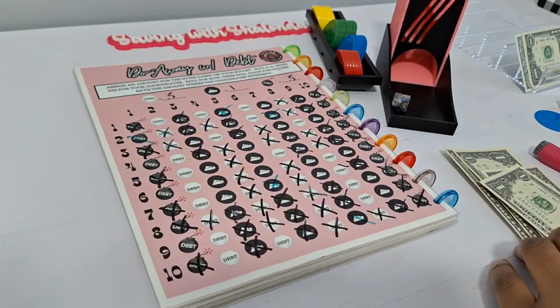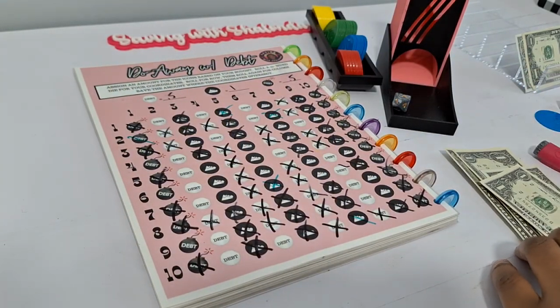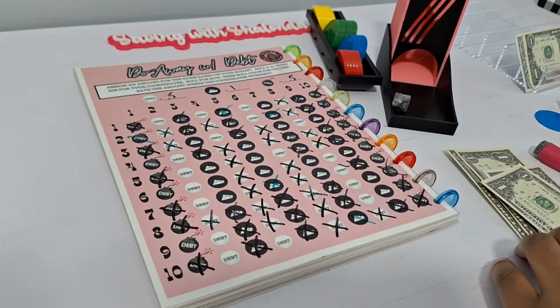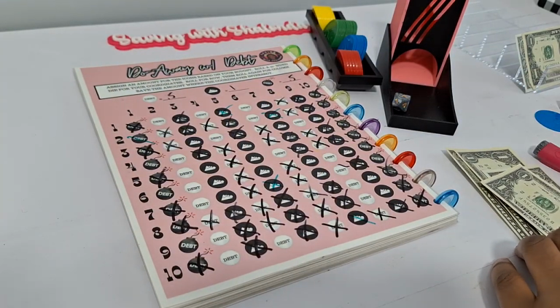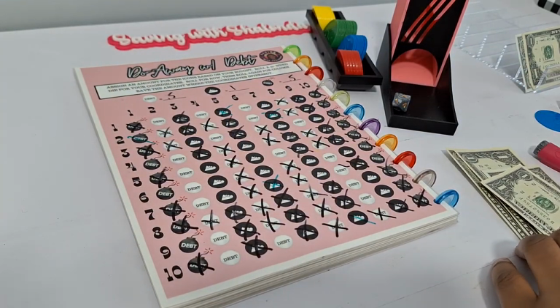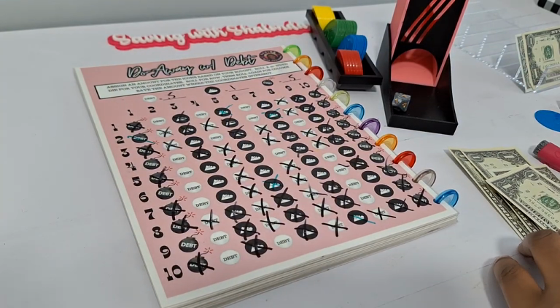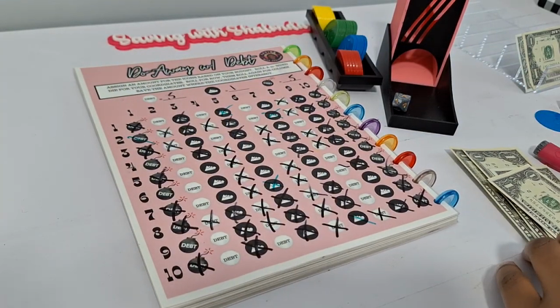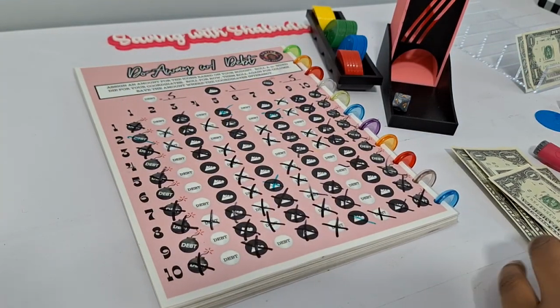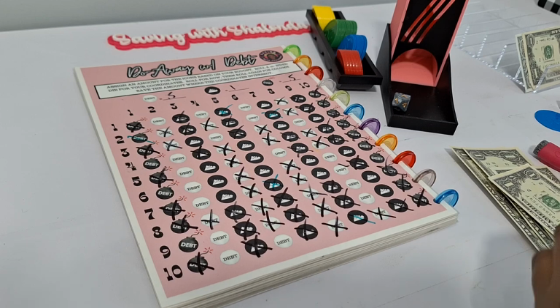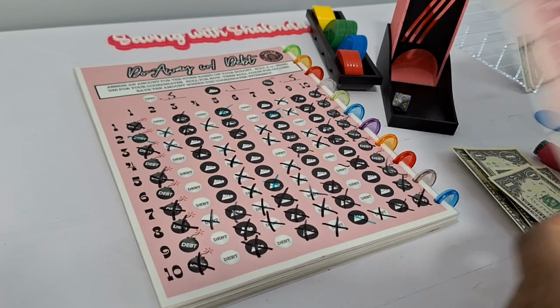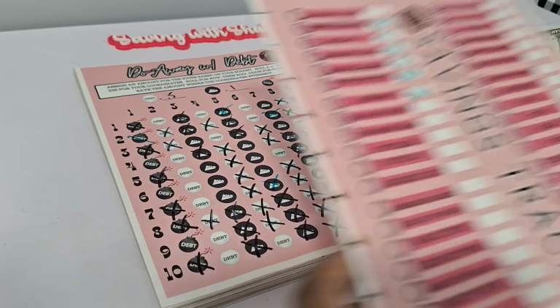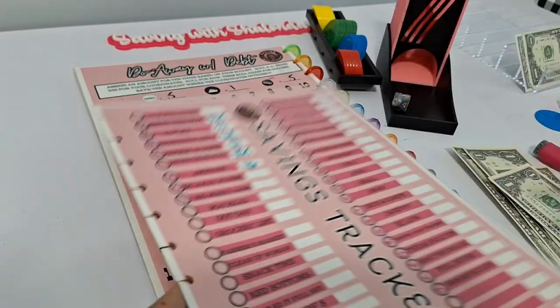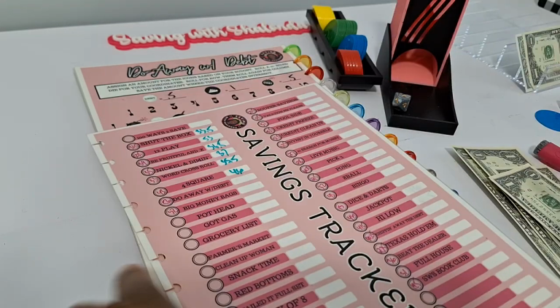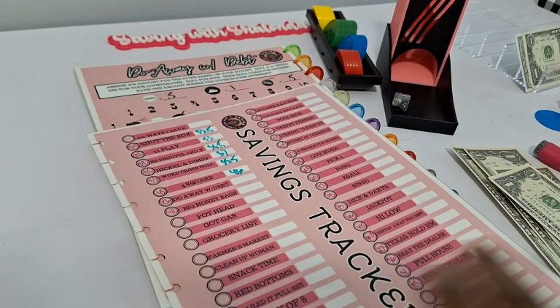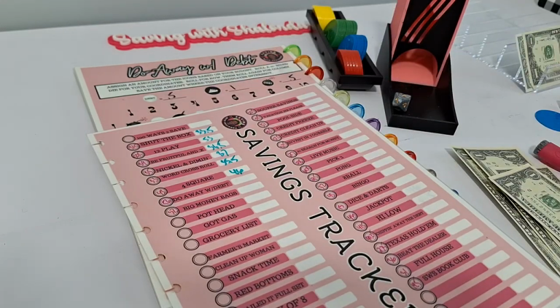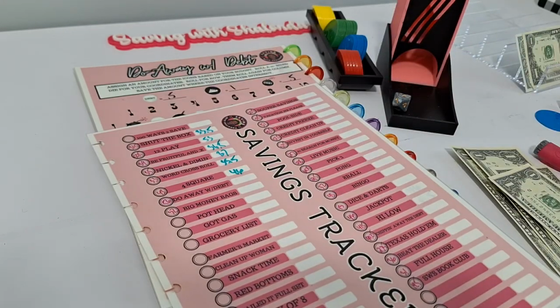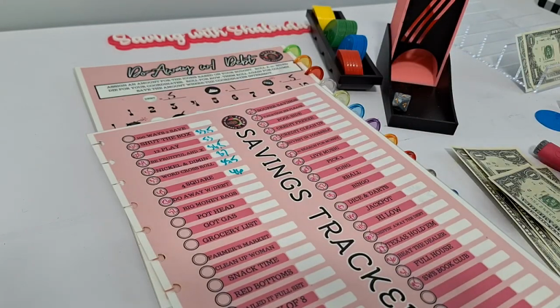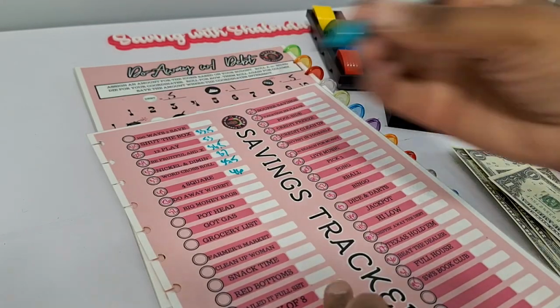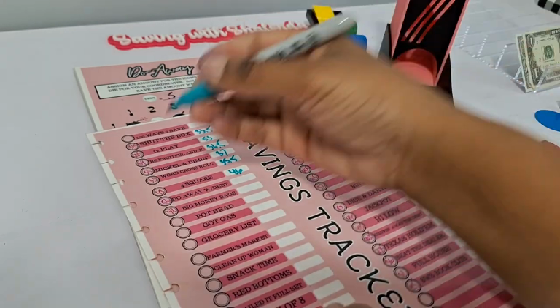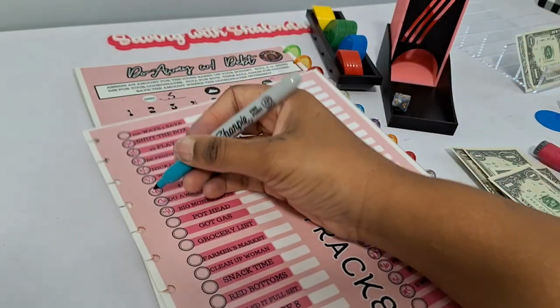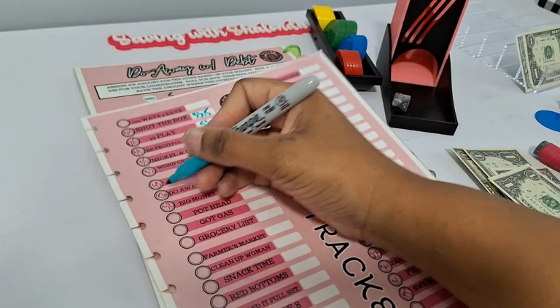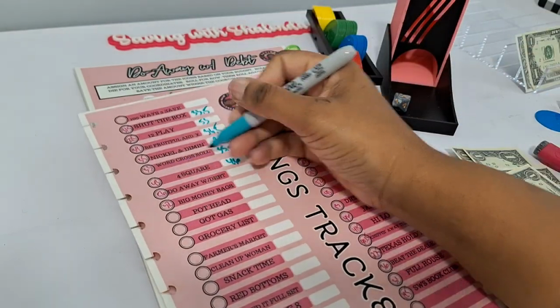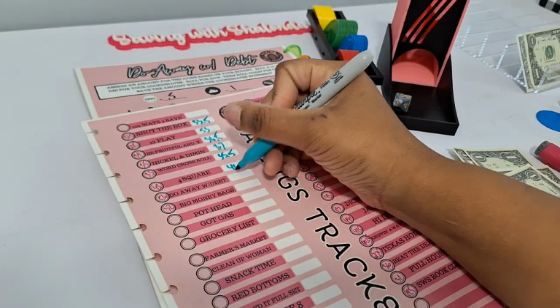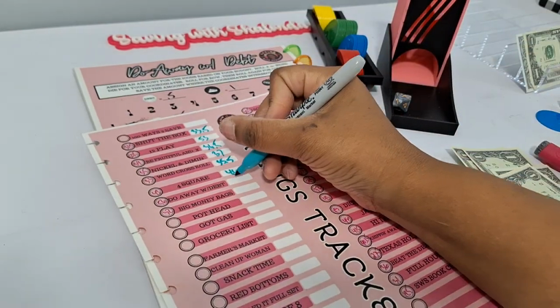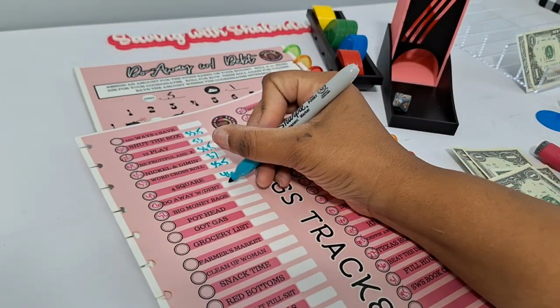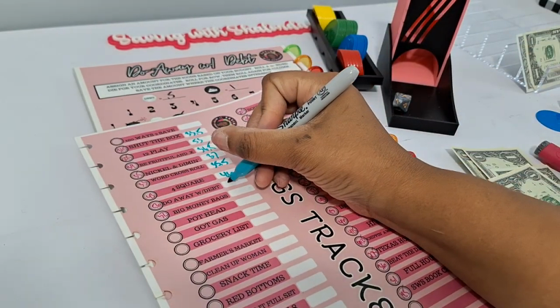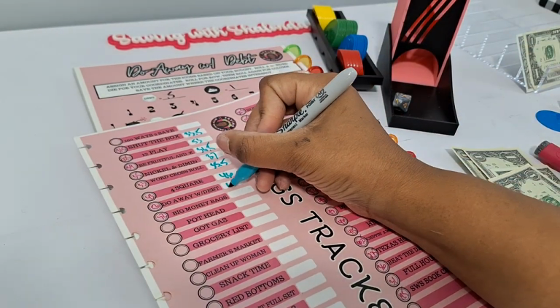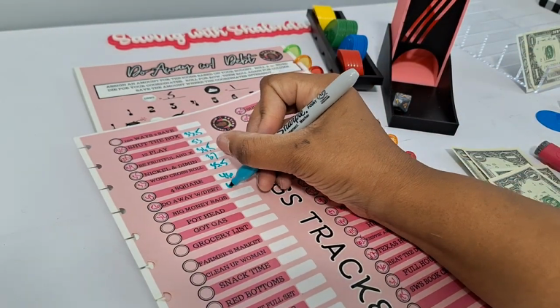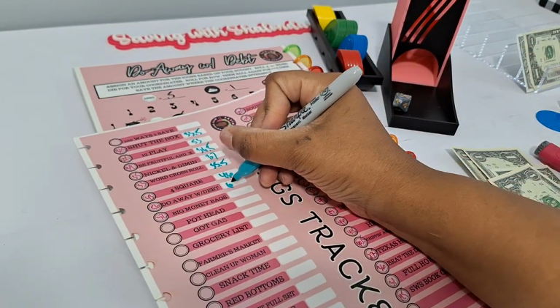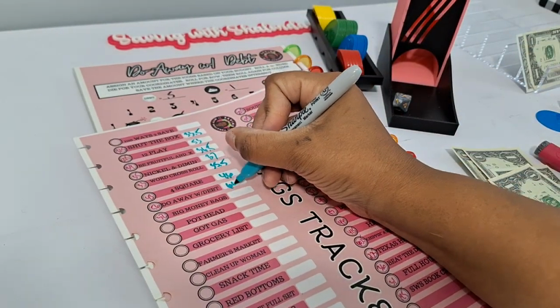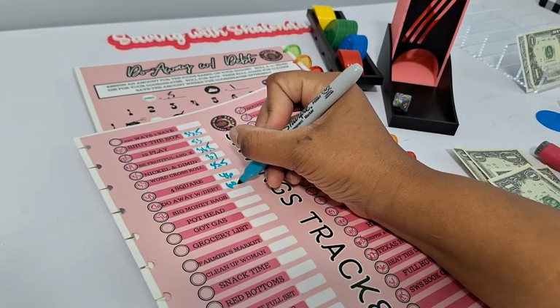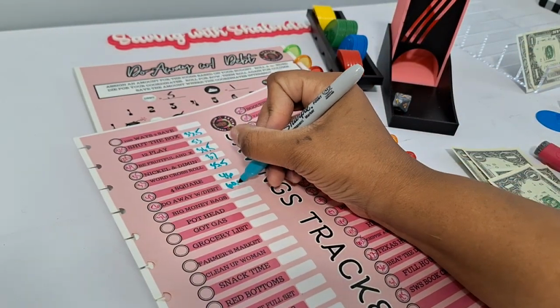Updating tracker for Do Away with Debt: from $56 to $60.50.